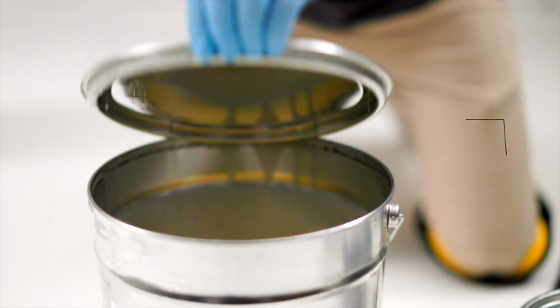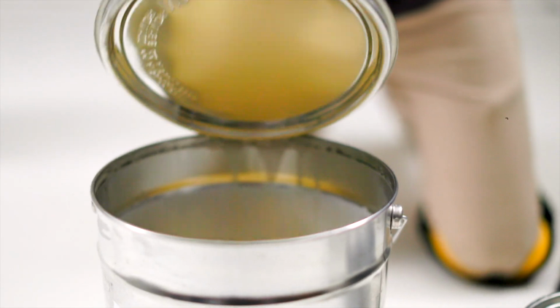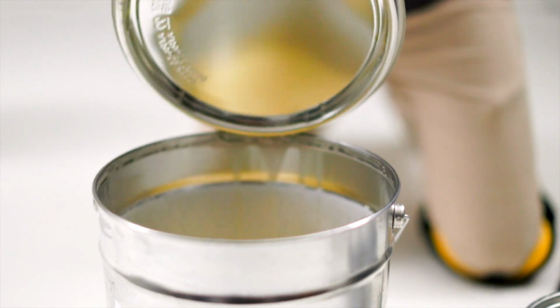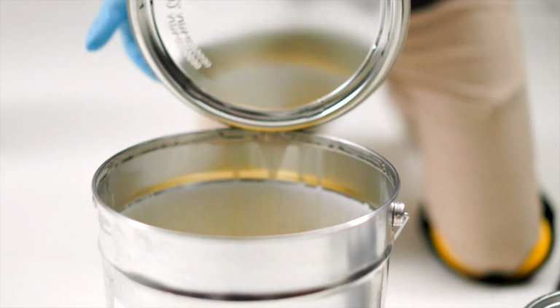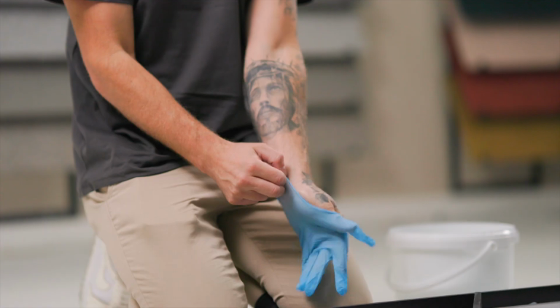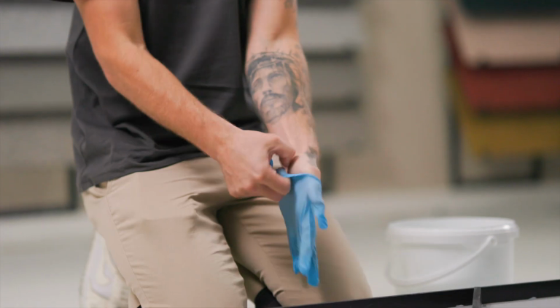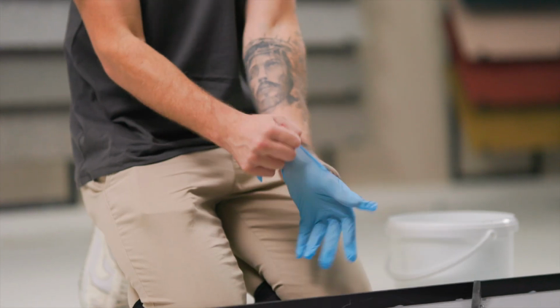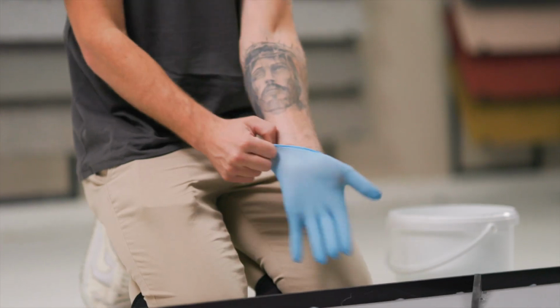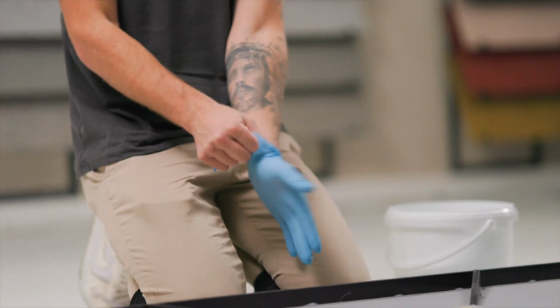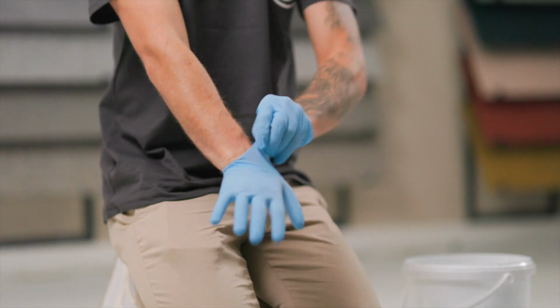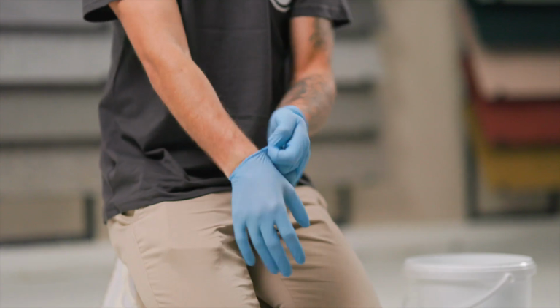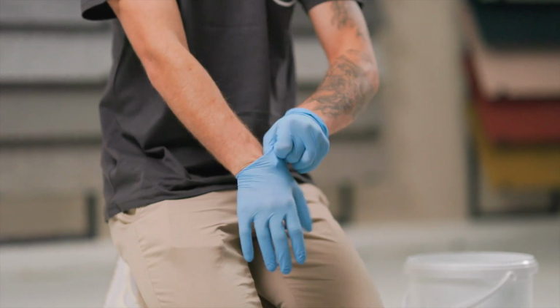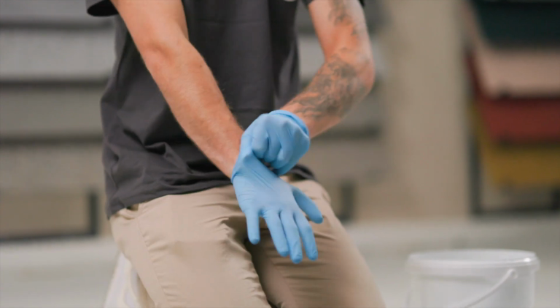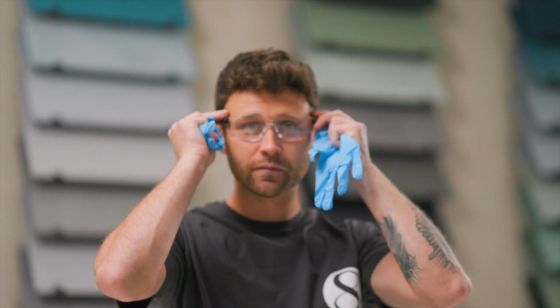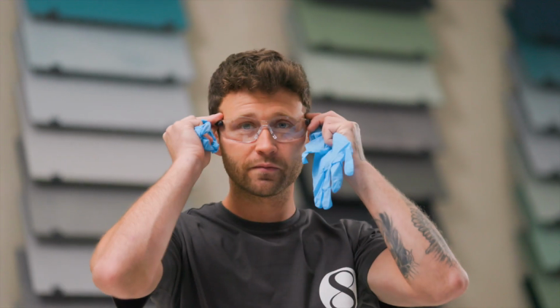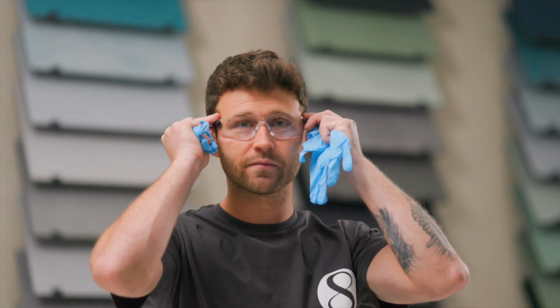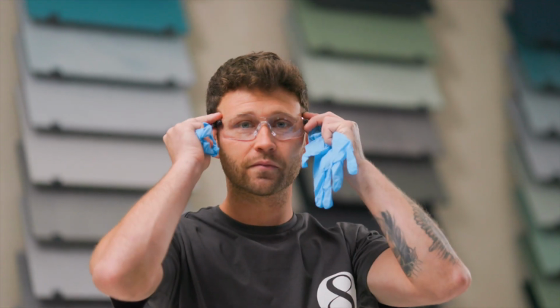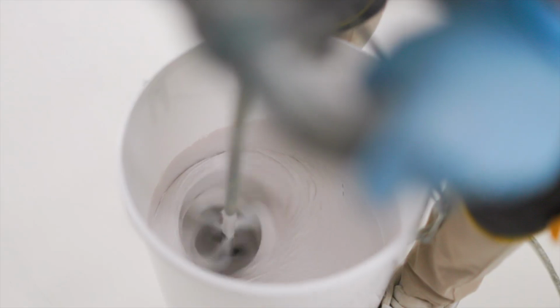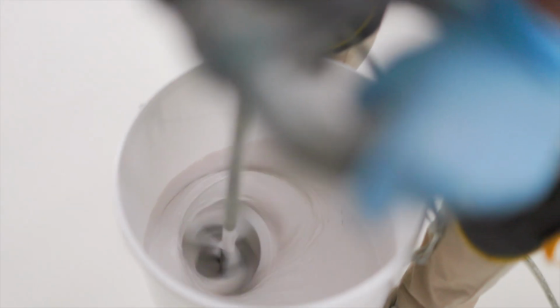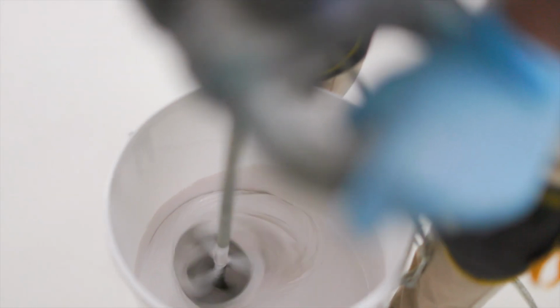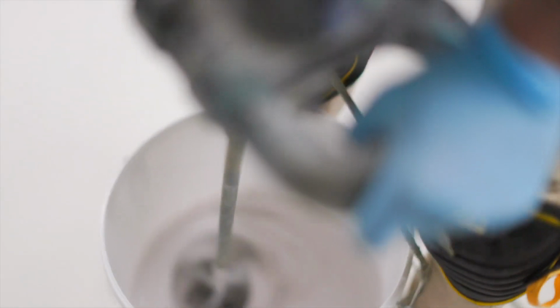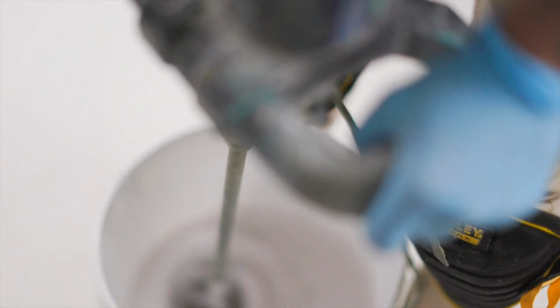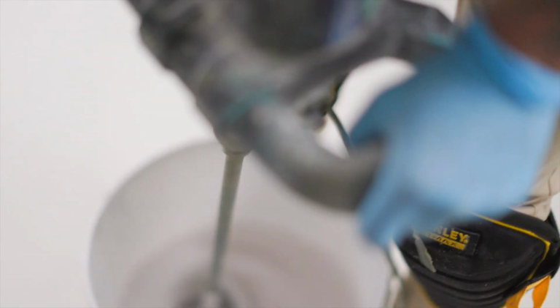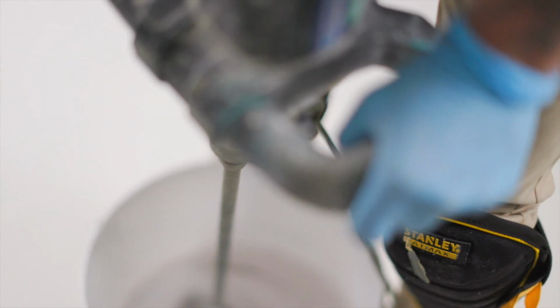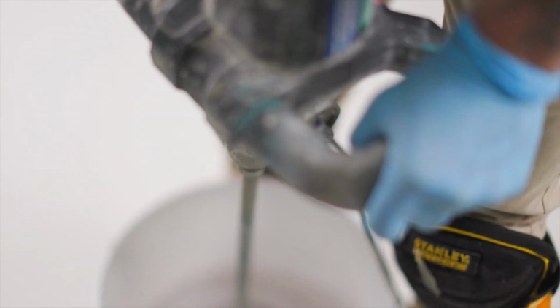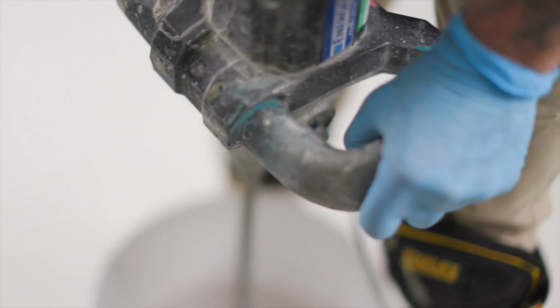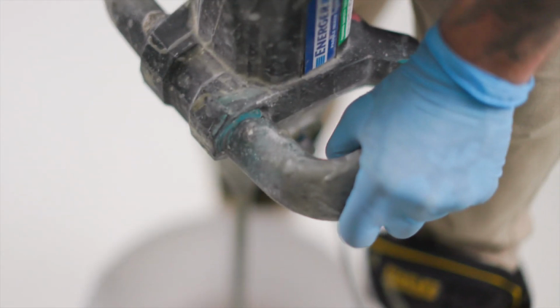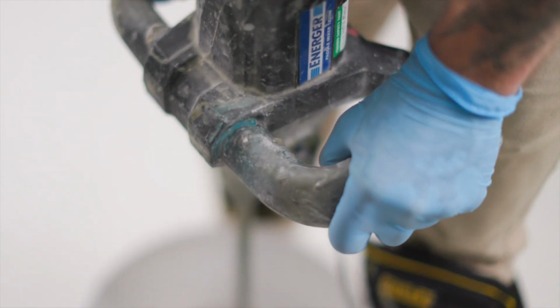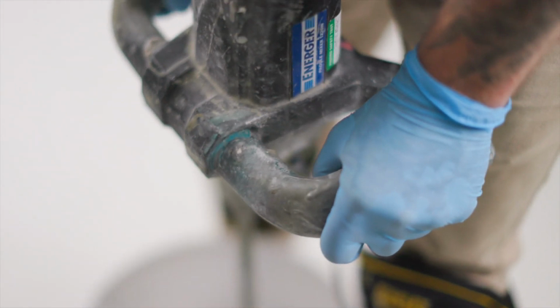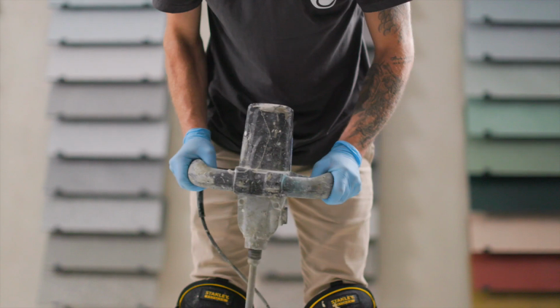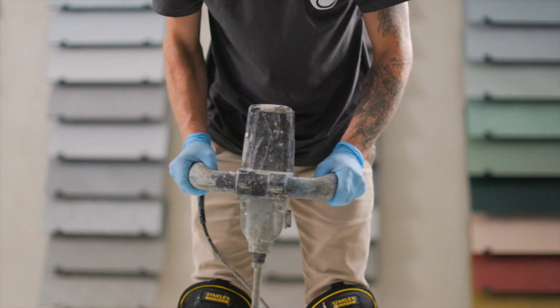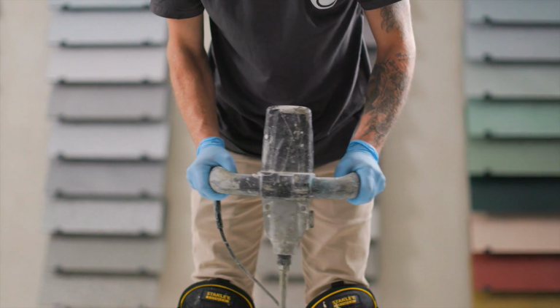Once opened and you have the correct PPE on, use a drill and paddle appropriate to the size of the mixing vessel.